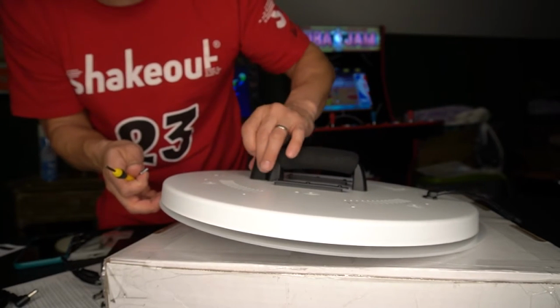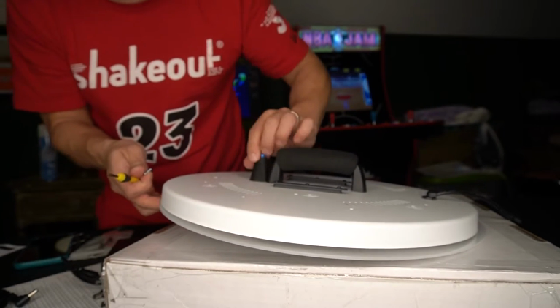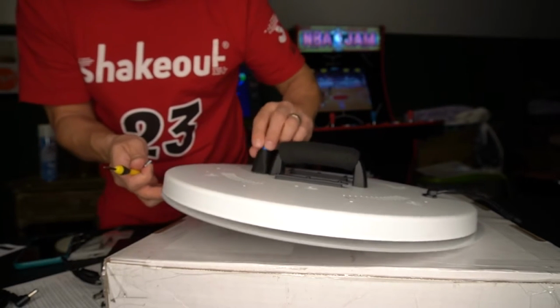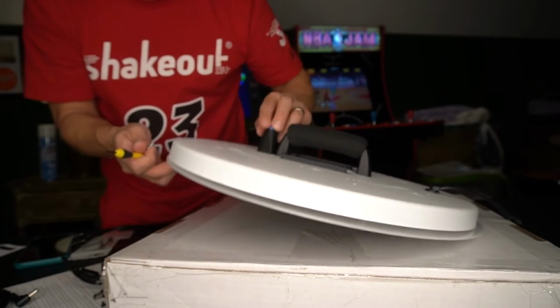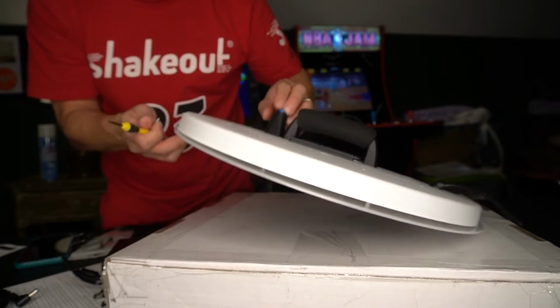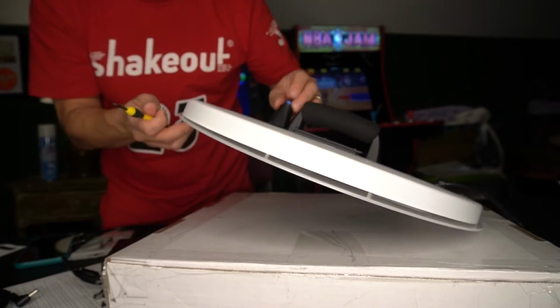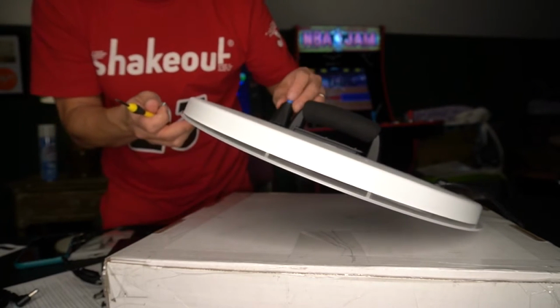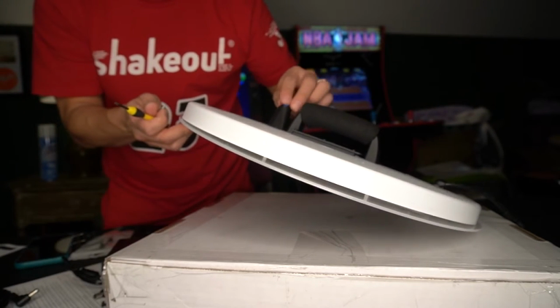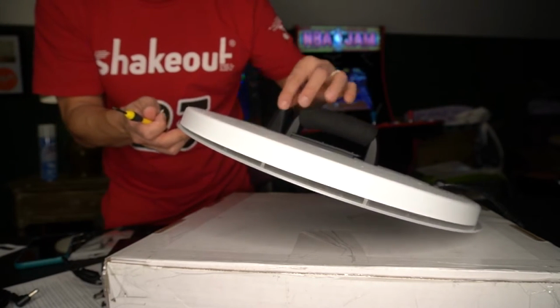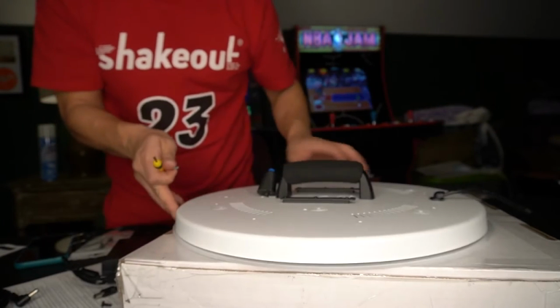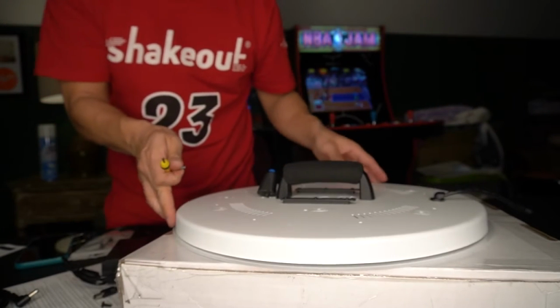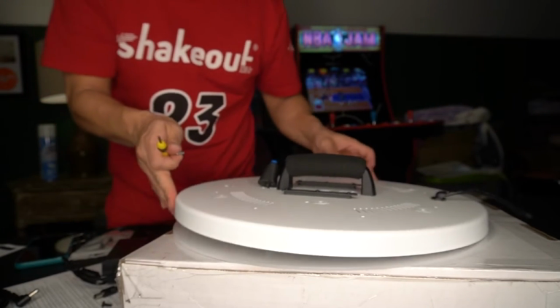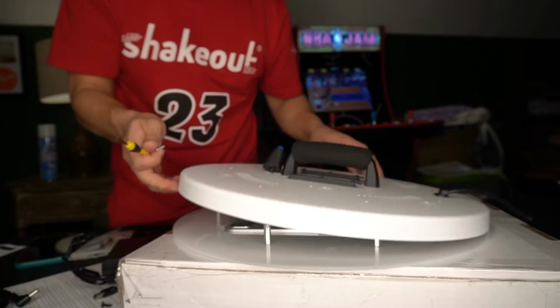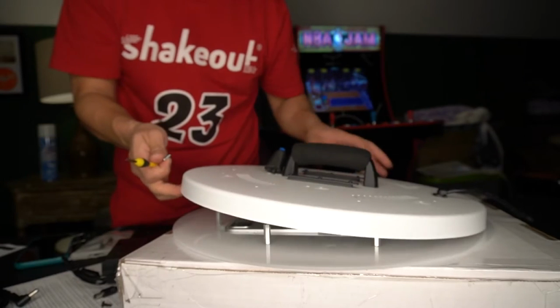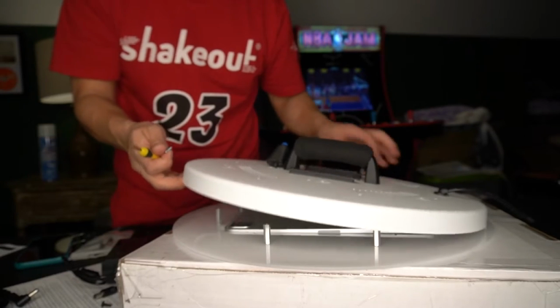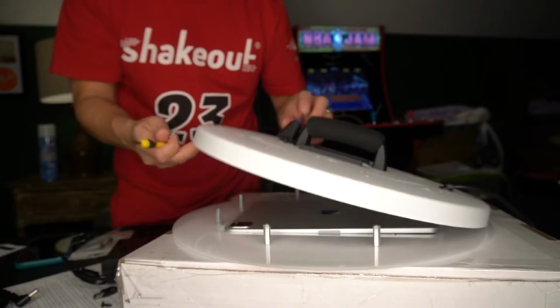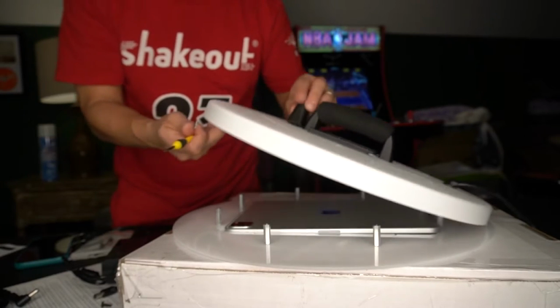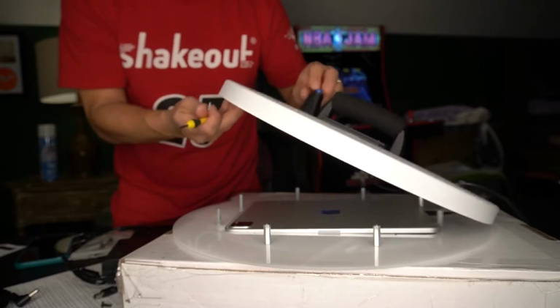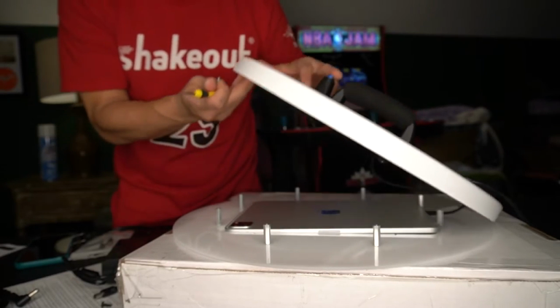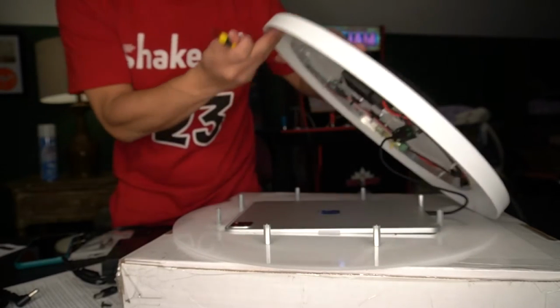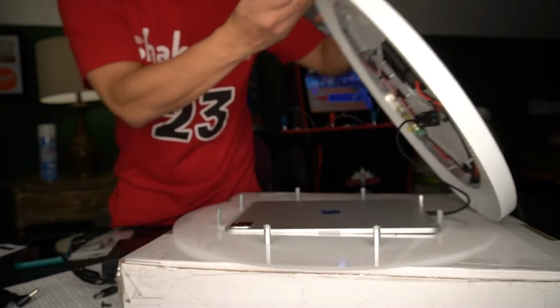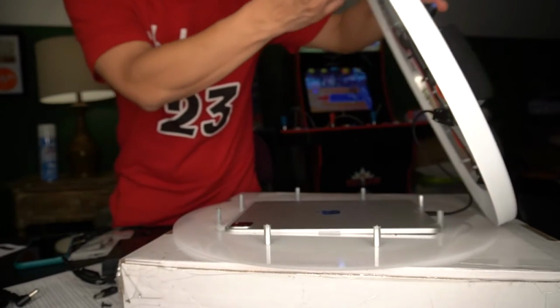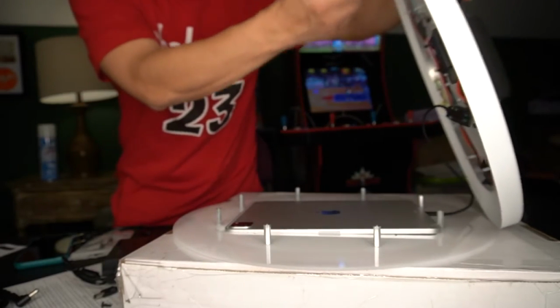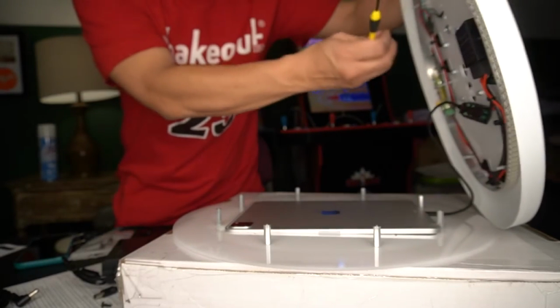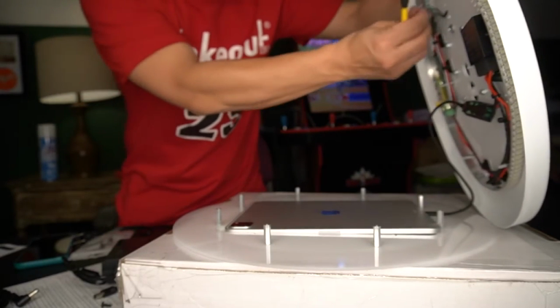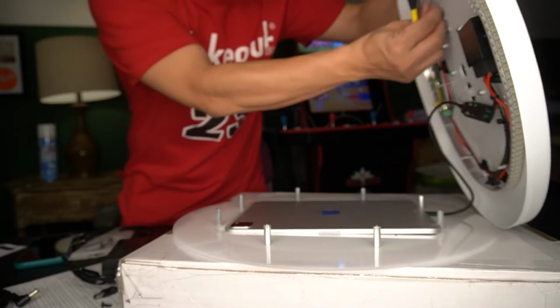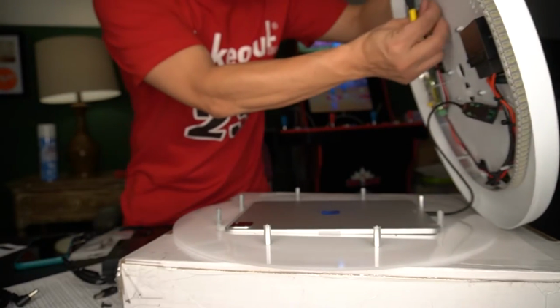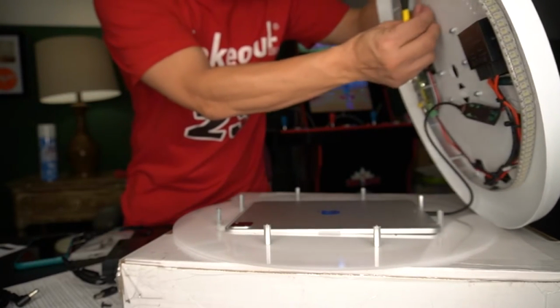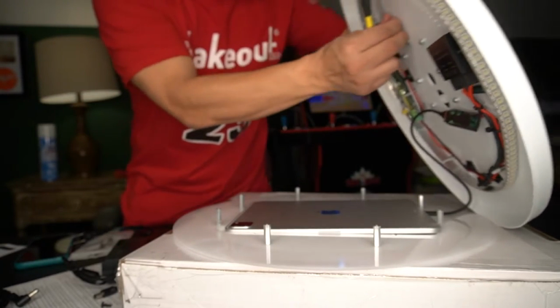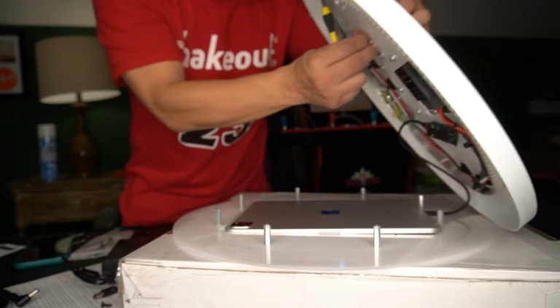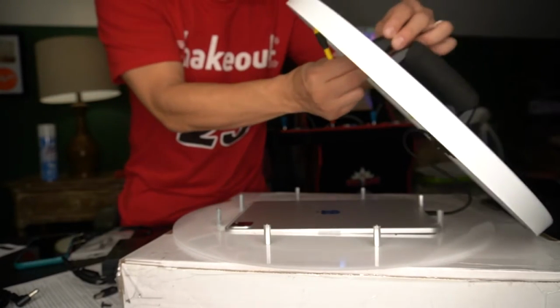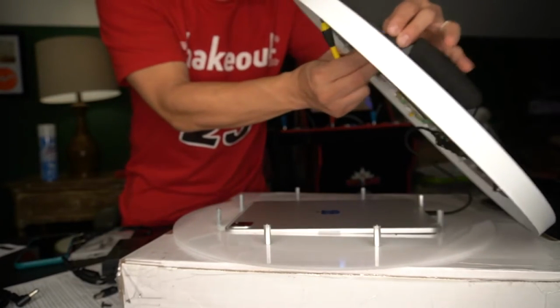We're going to take these two screws out, put the button in, and then screw it back onto the back. Kind of wish the directions would have told me that, but hey, you just got to figure it out.